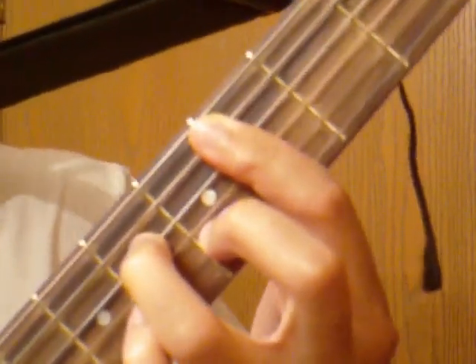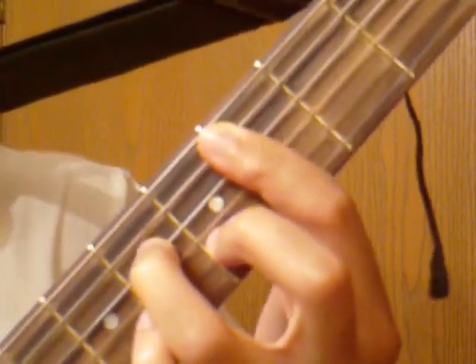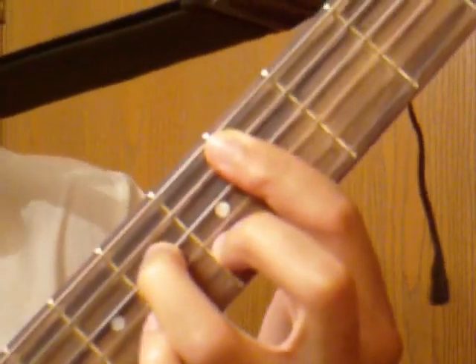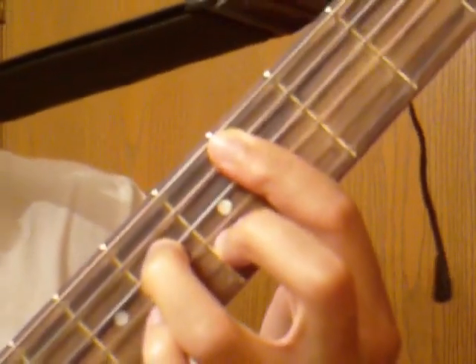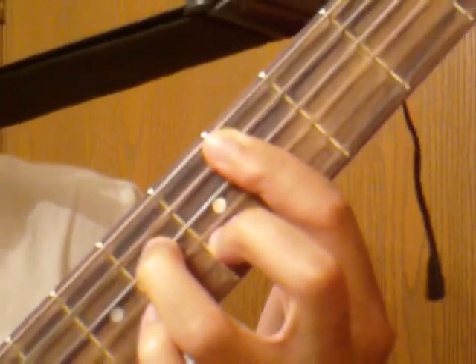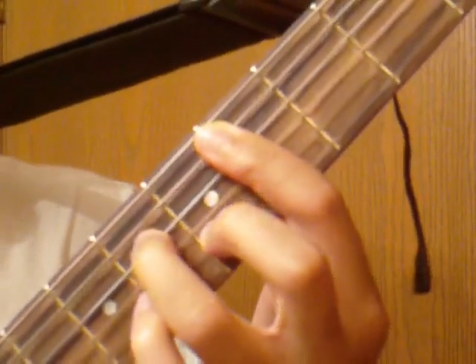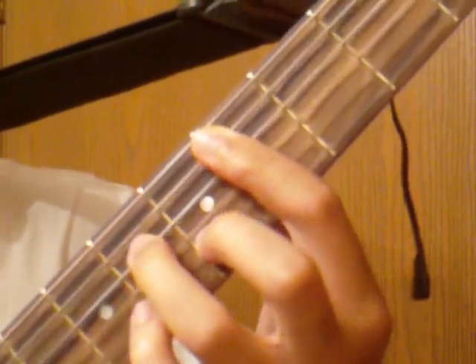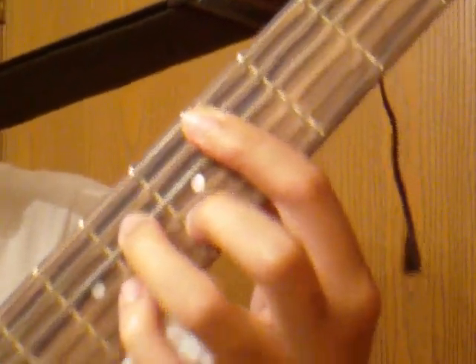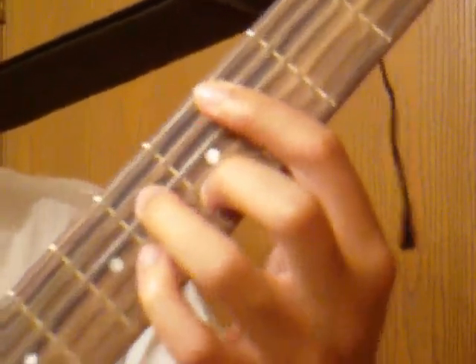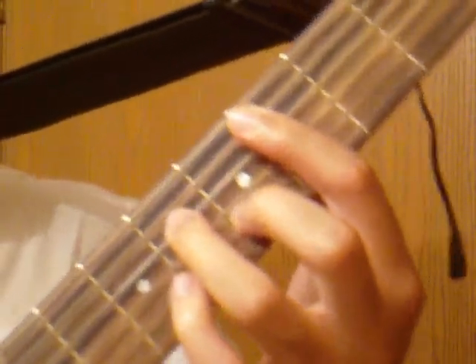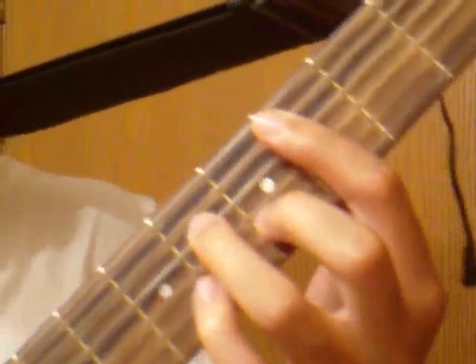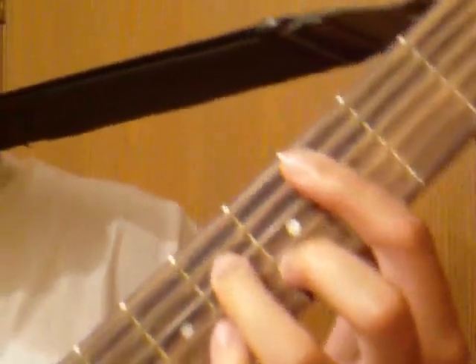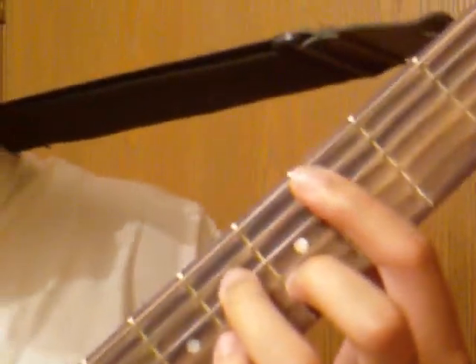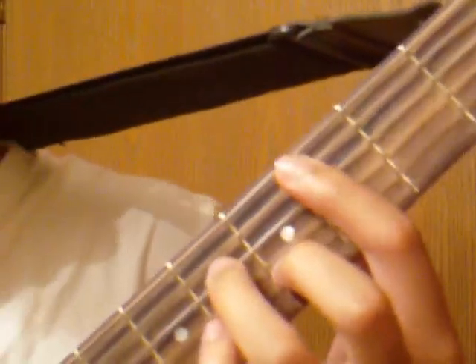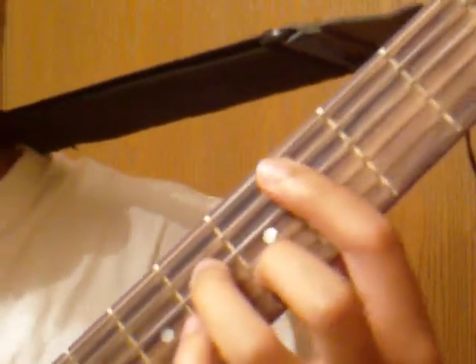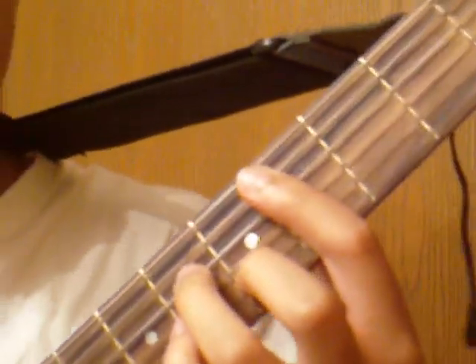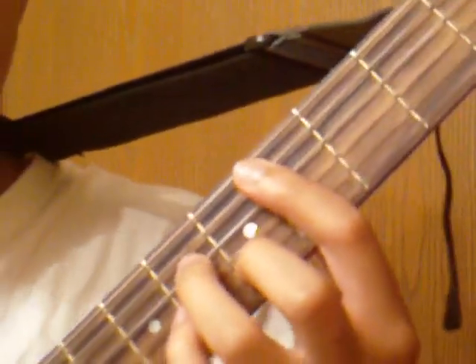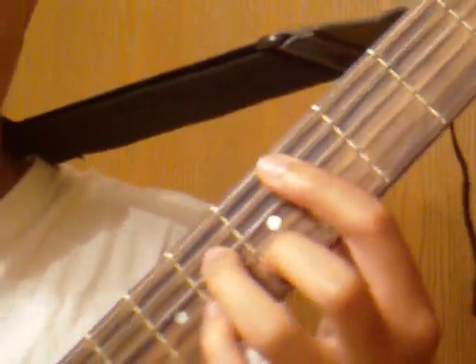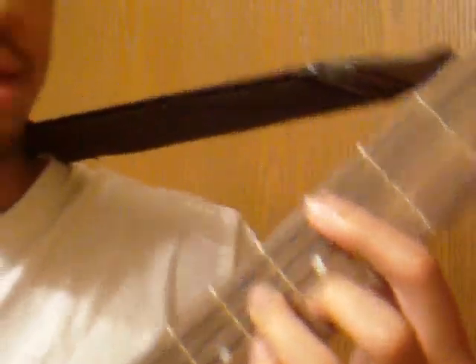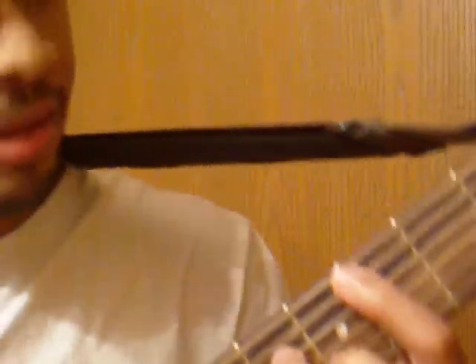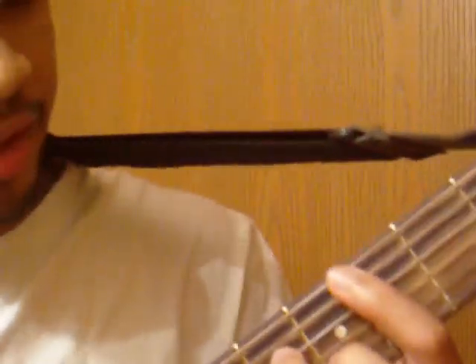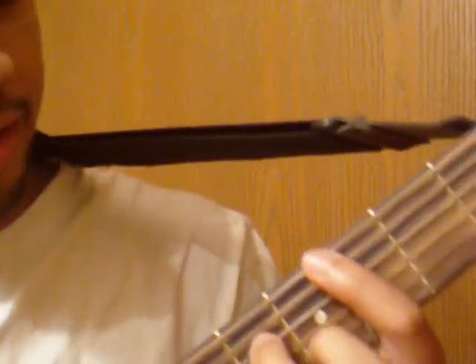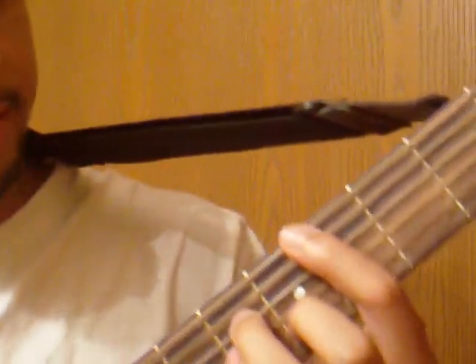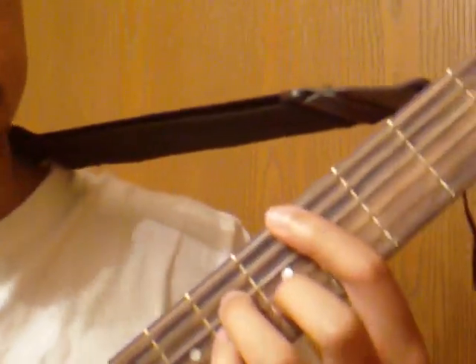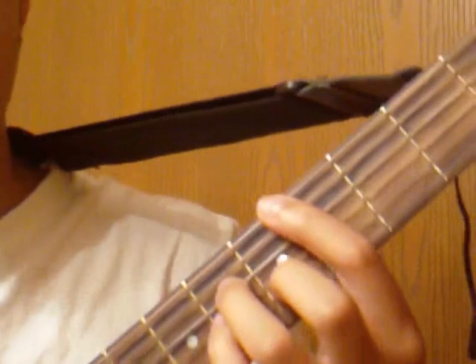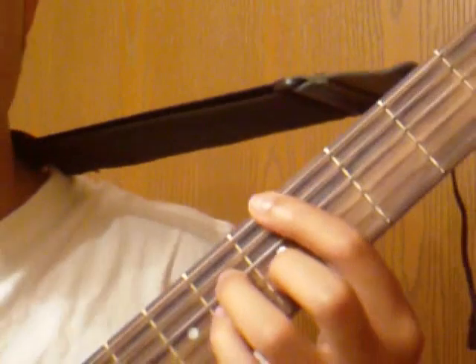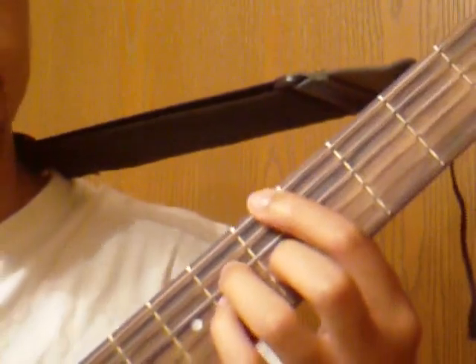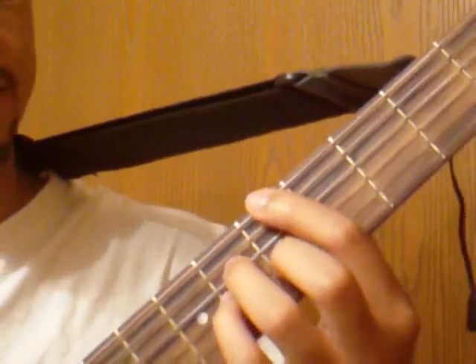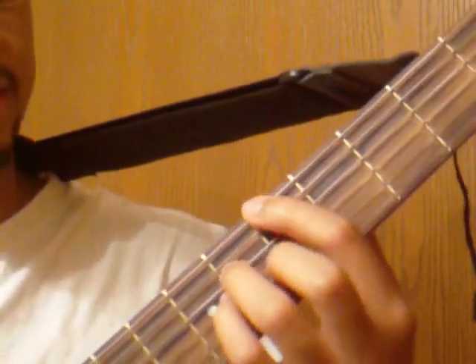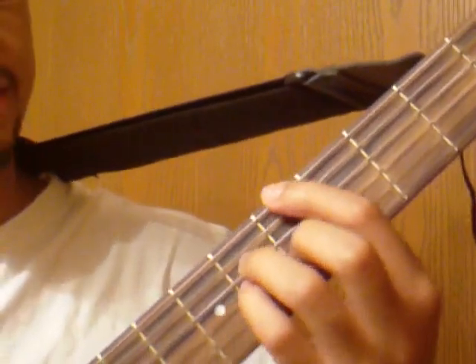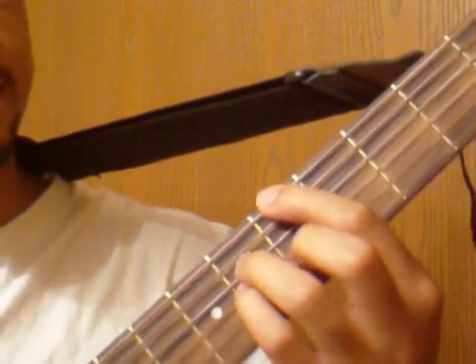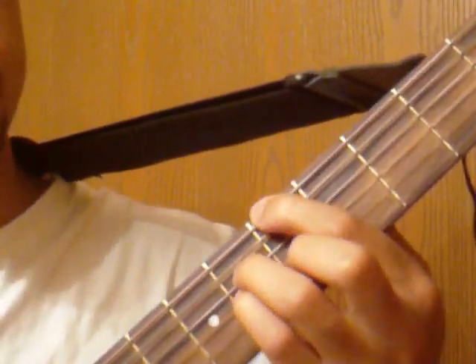That's basically the whole song — just 3 chords. So it sounds like this.